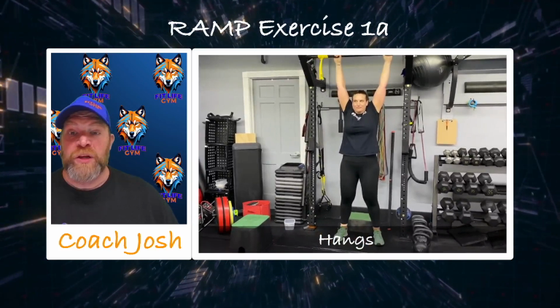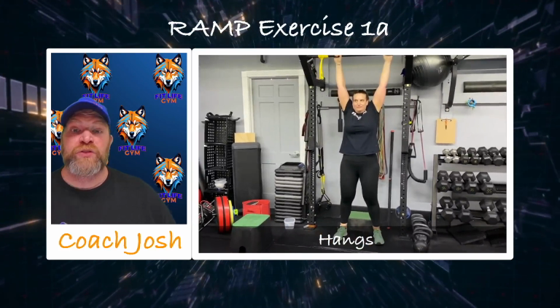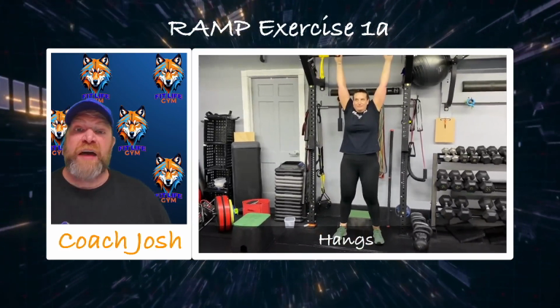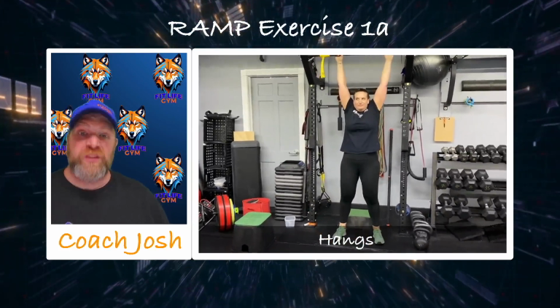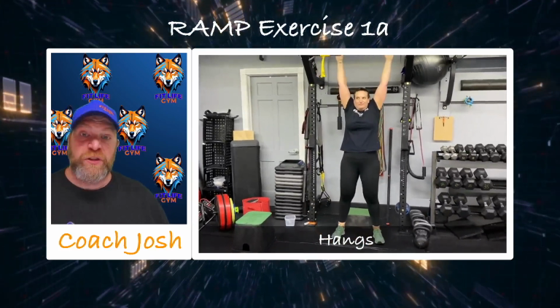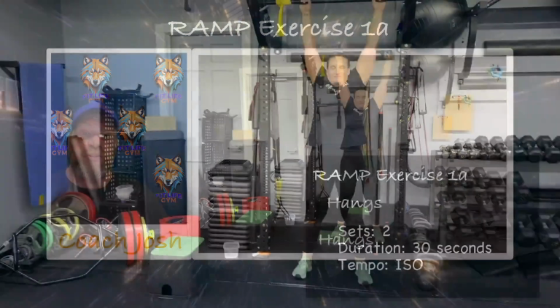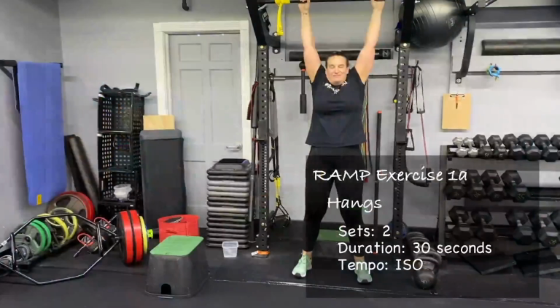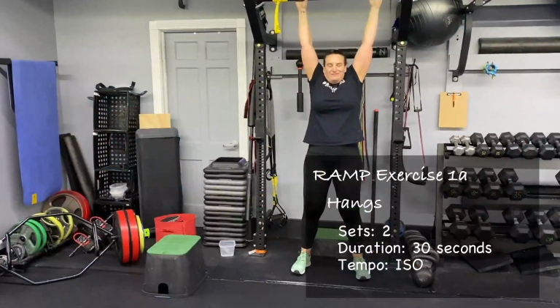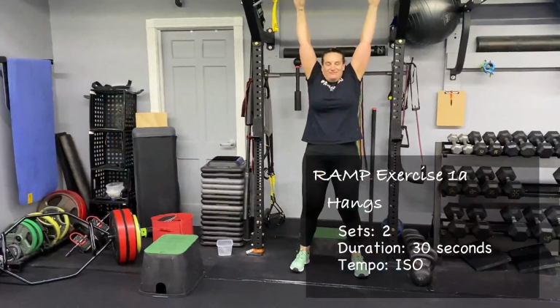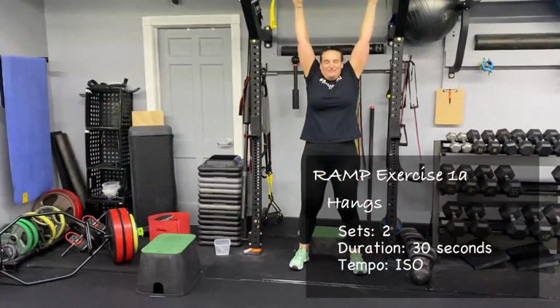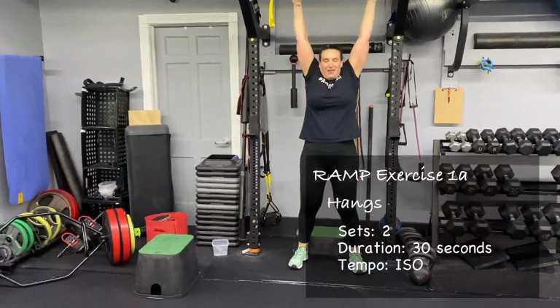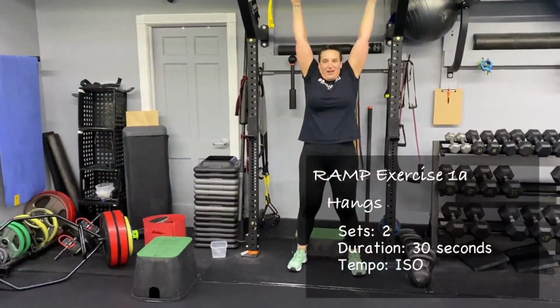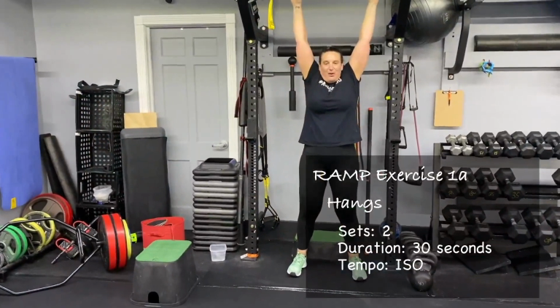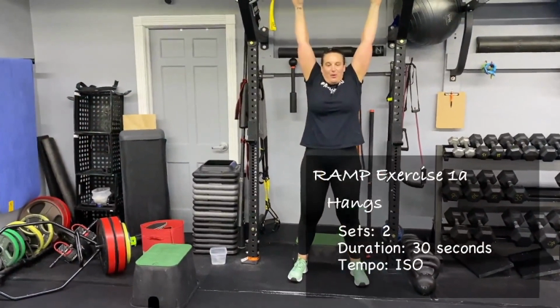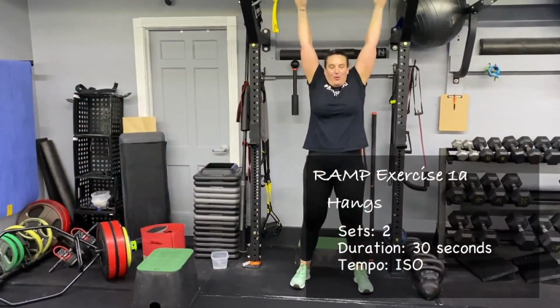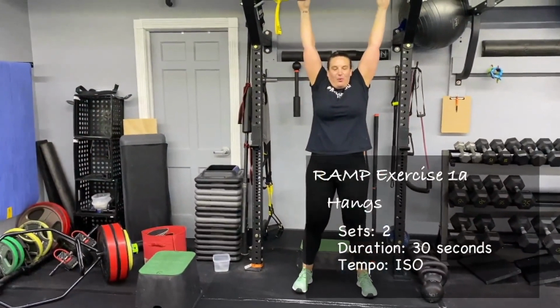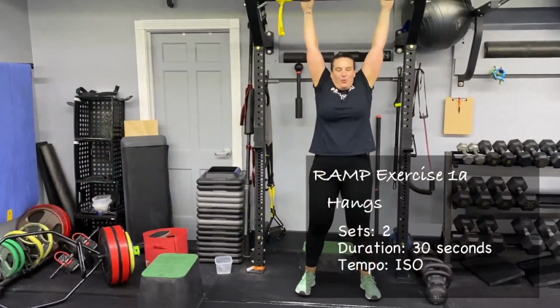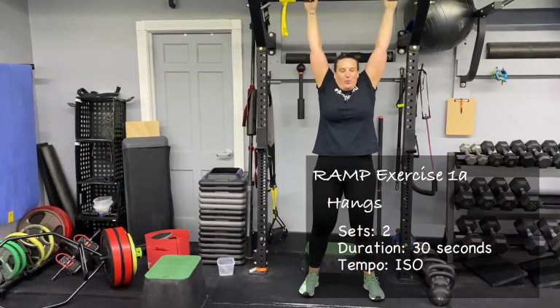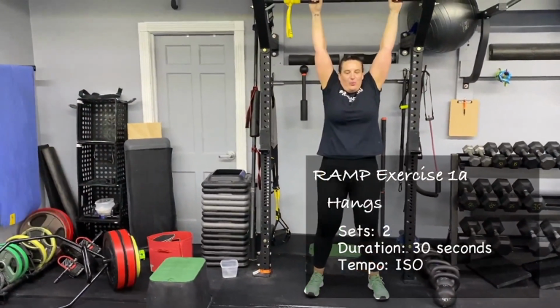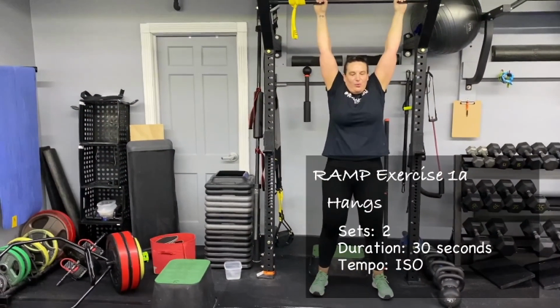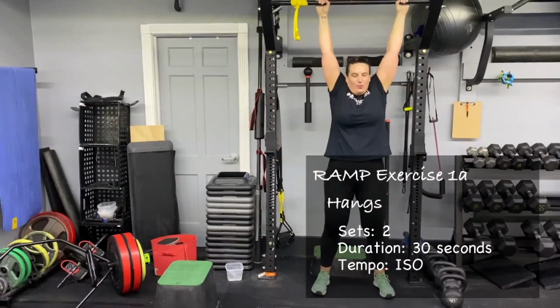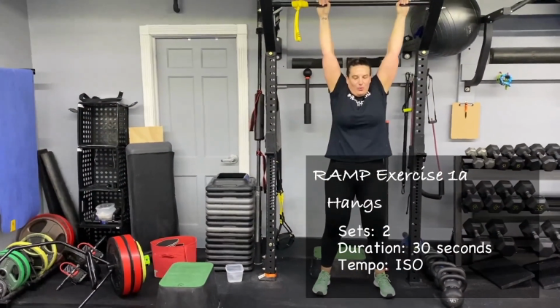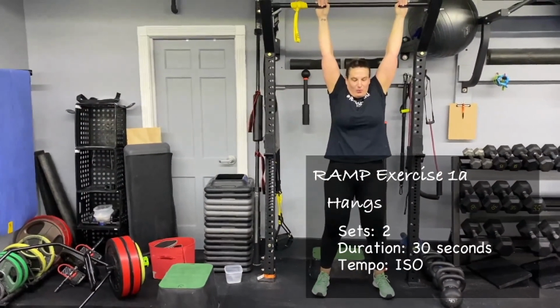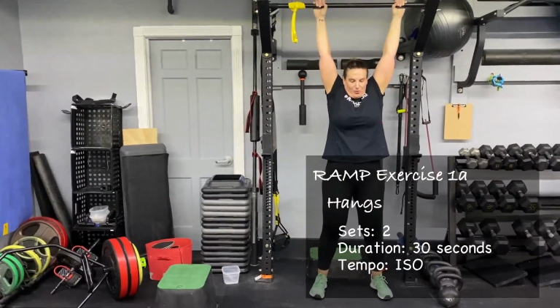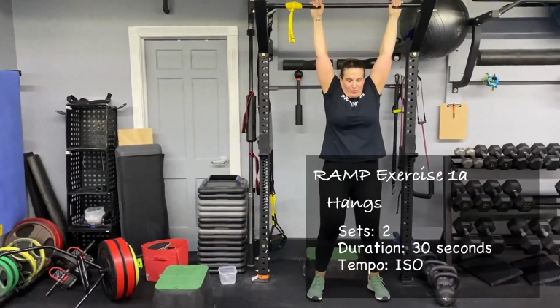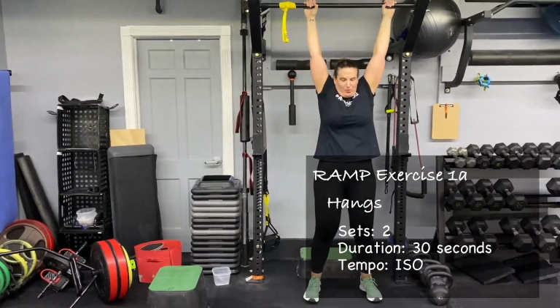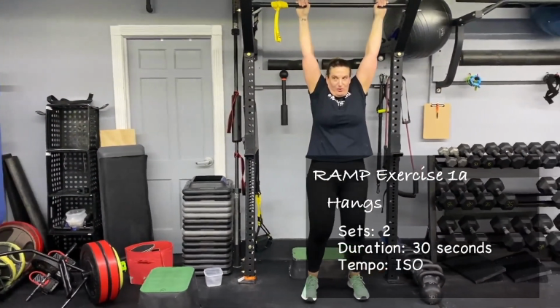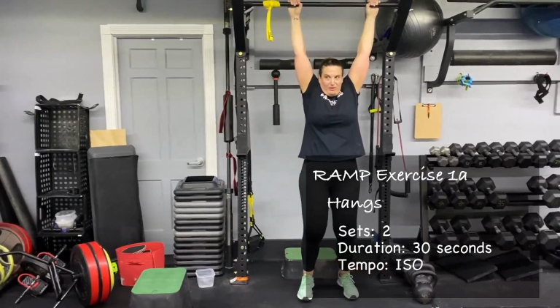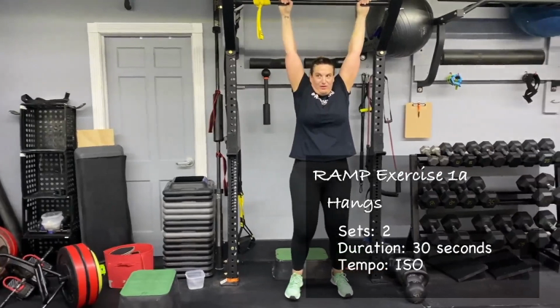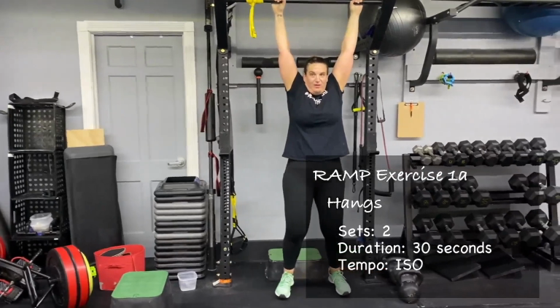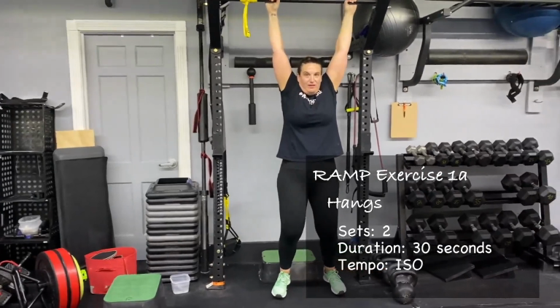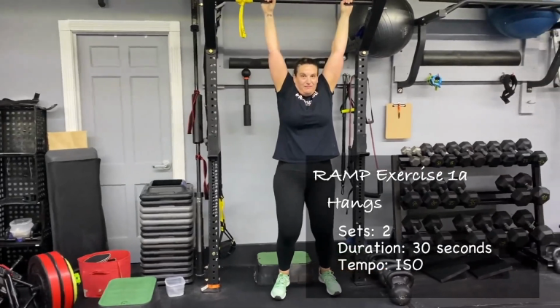If you need to, you can put those feet on that box to help support you as well. We've got 30 seconds on that, and then we have our box step downs.